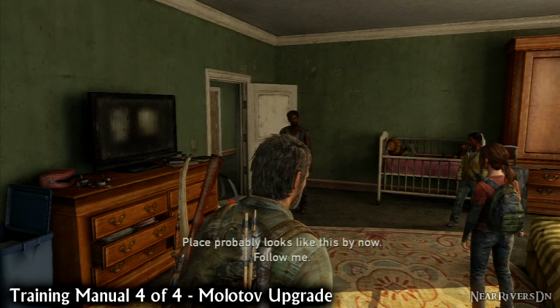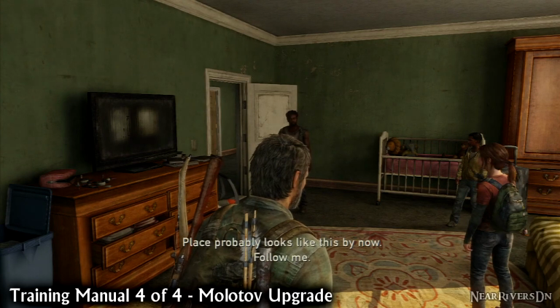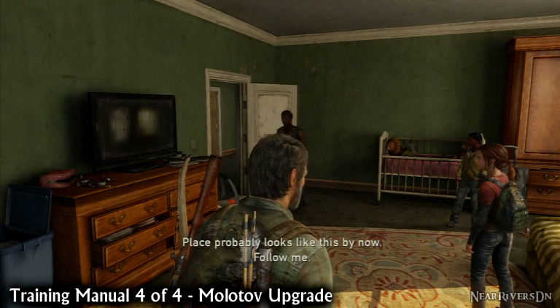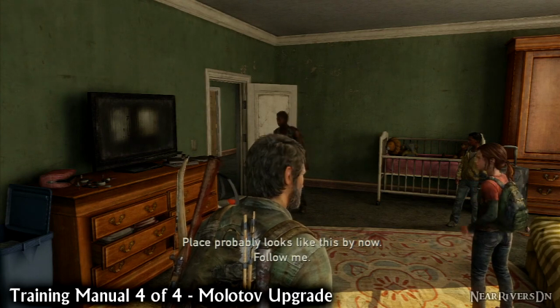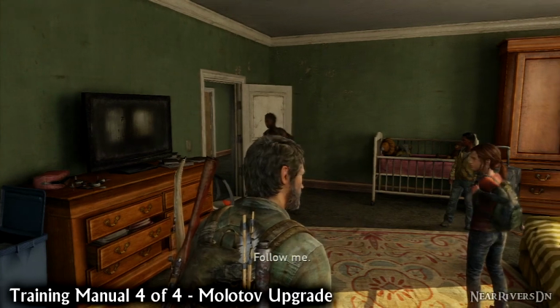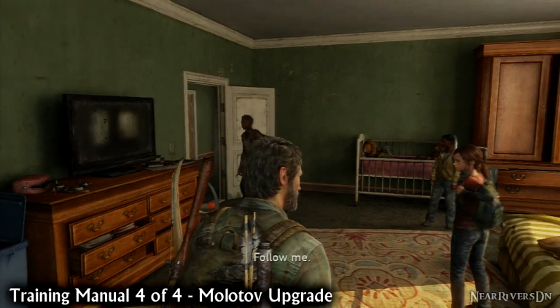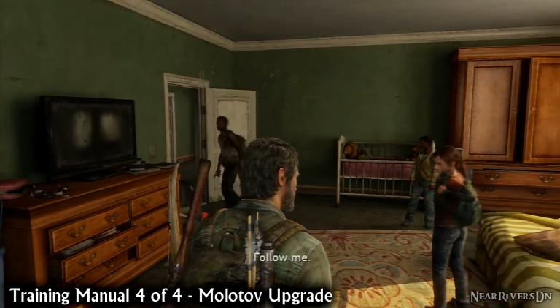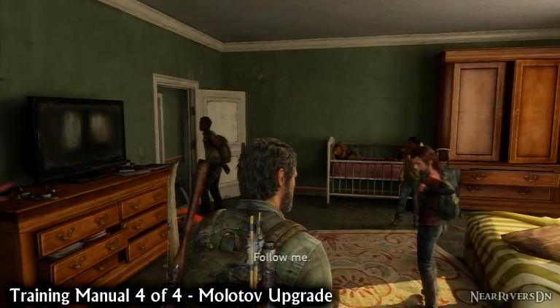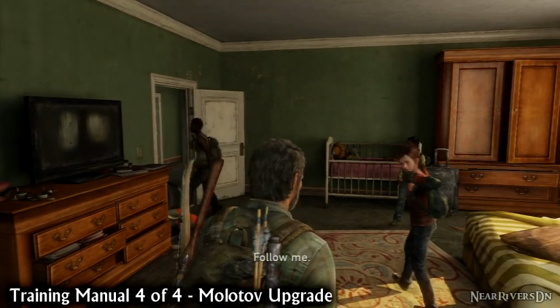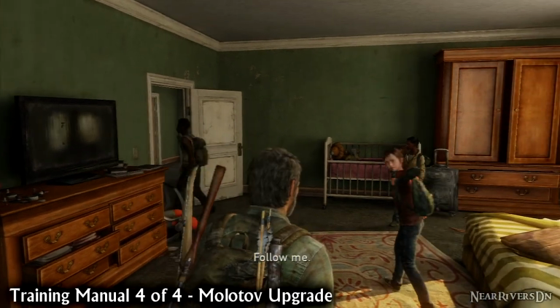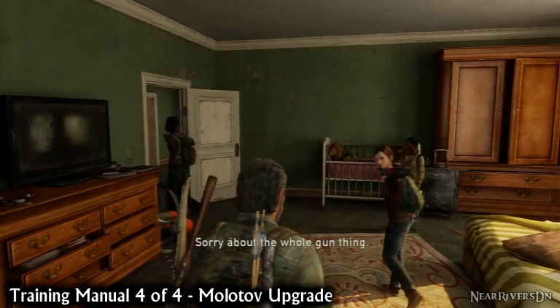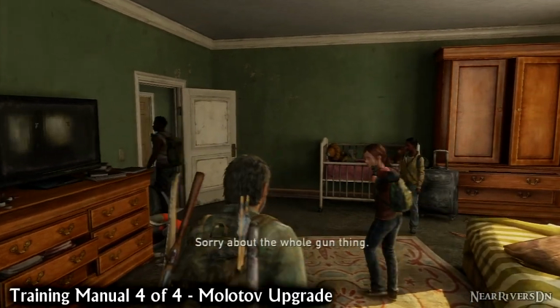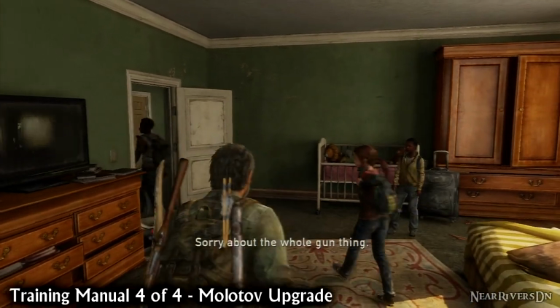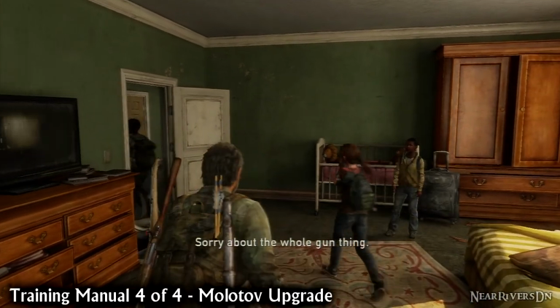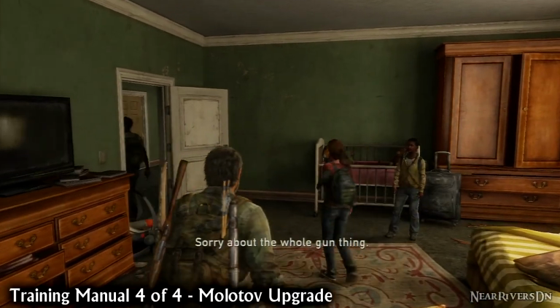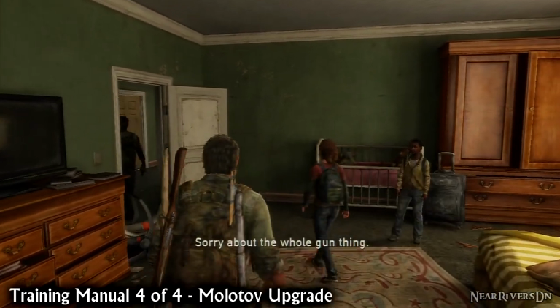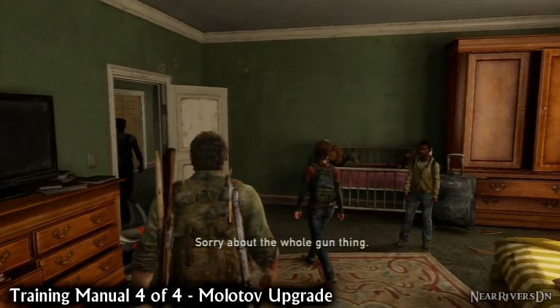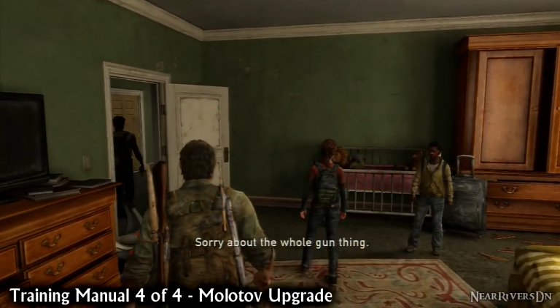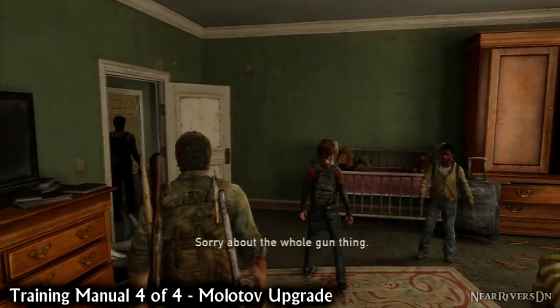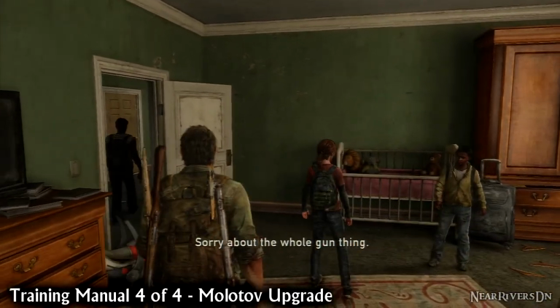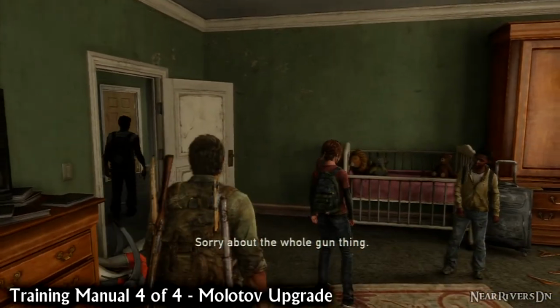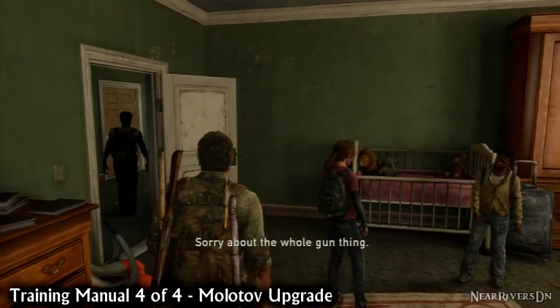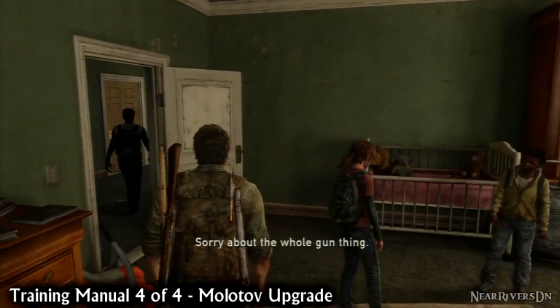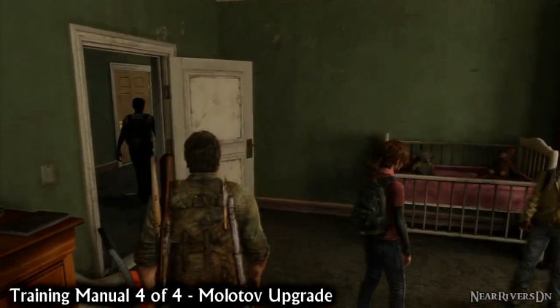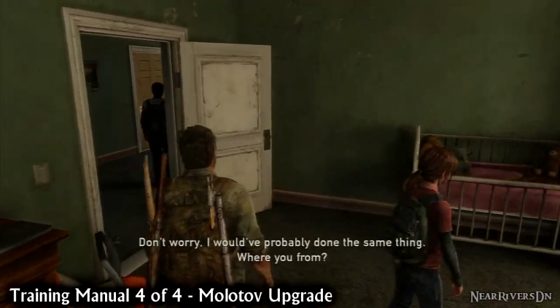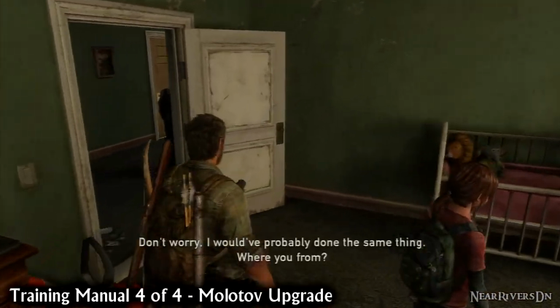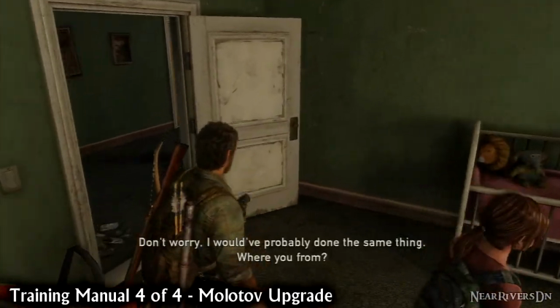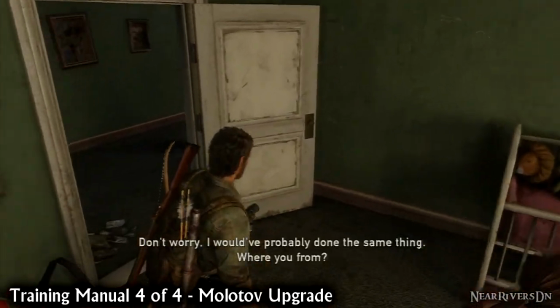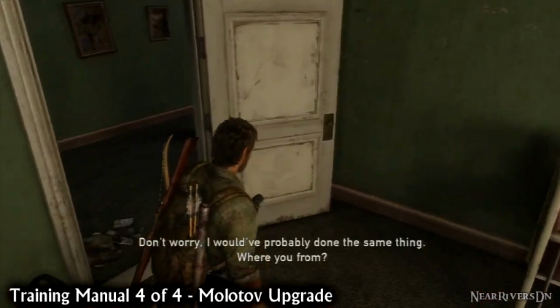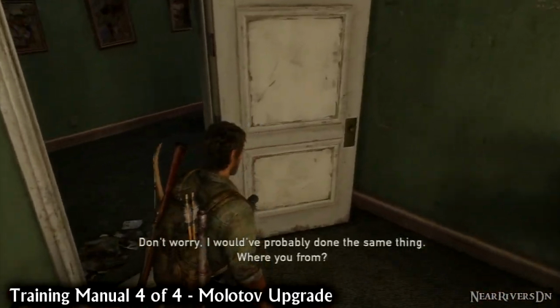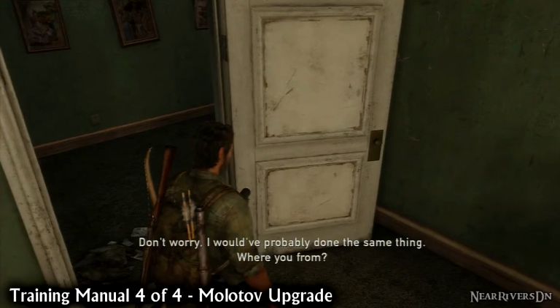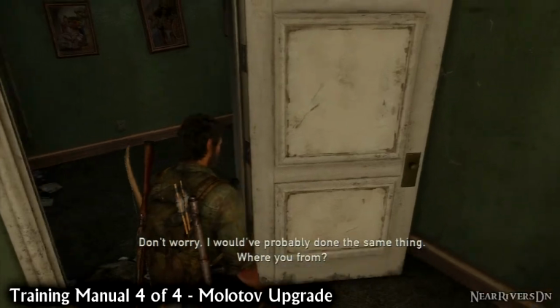As soon as you meet Henry and Sam, search the kitchen counter in the apartment for the Molotov upgrade.